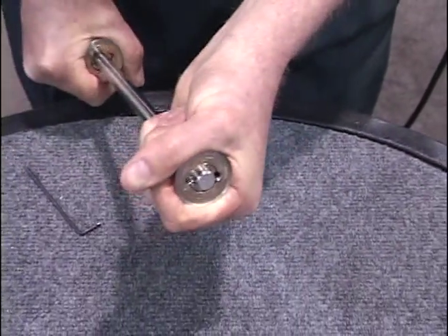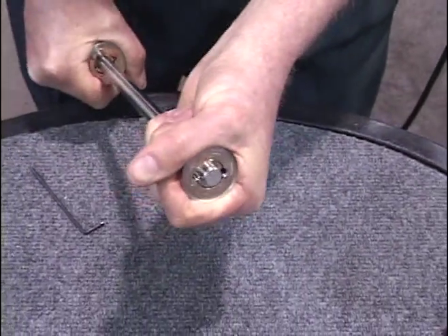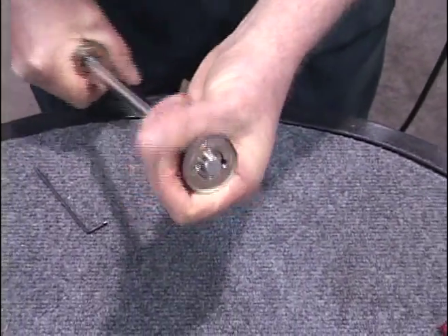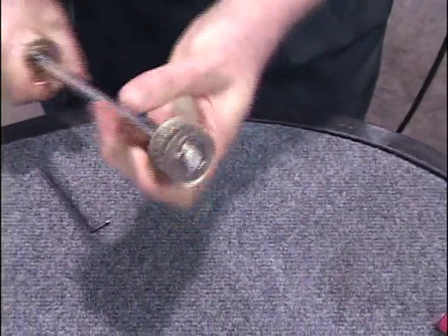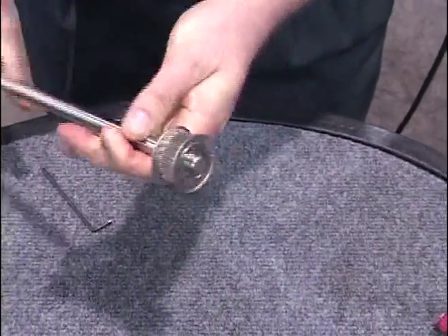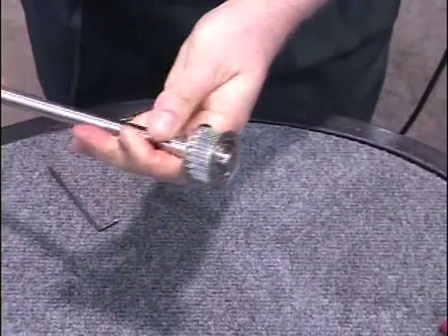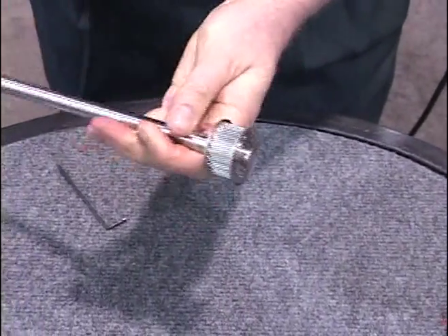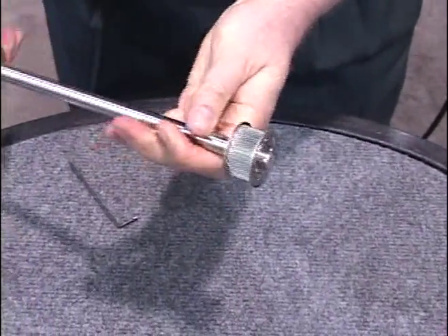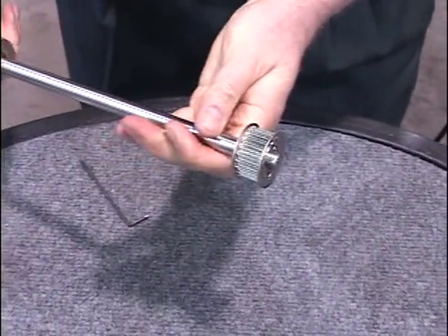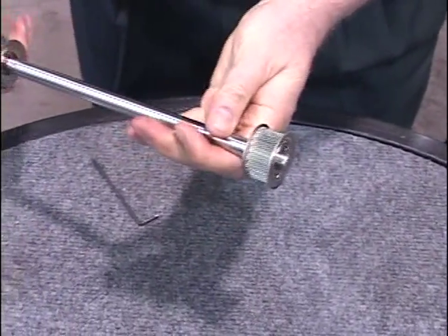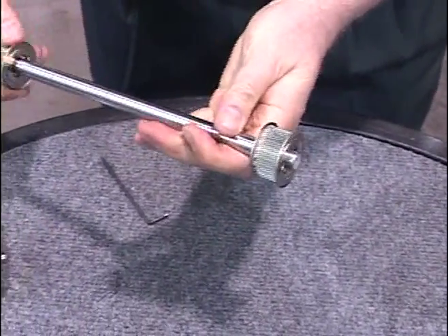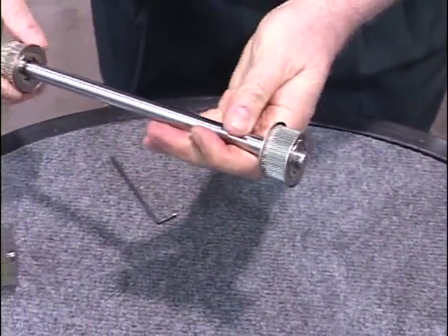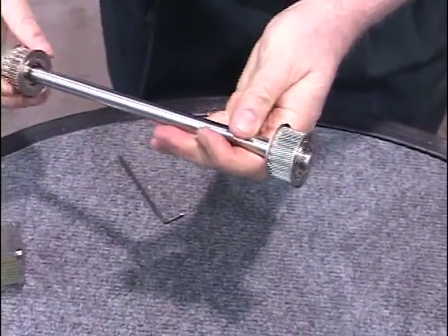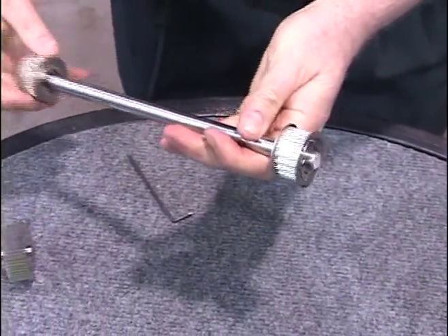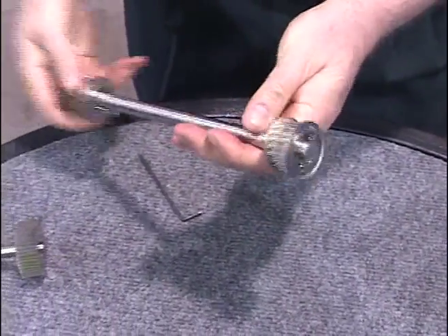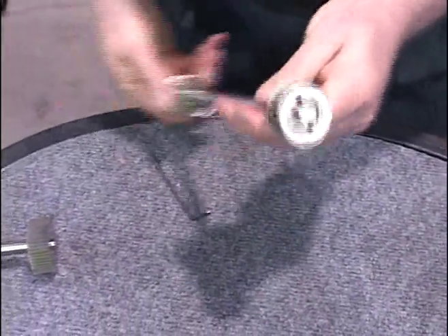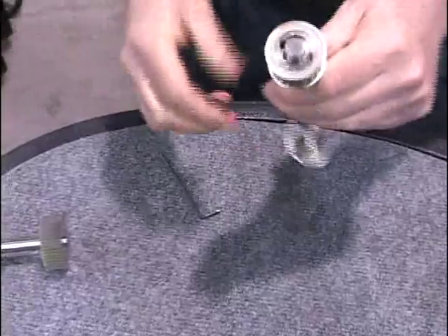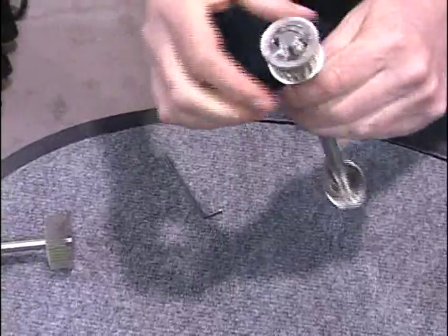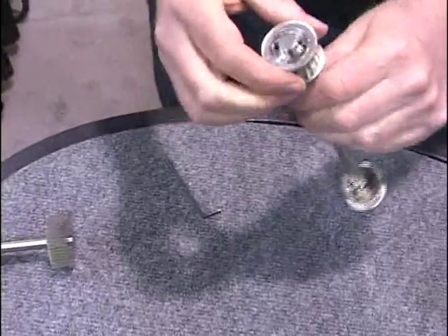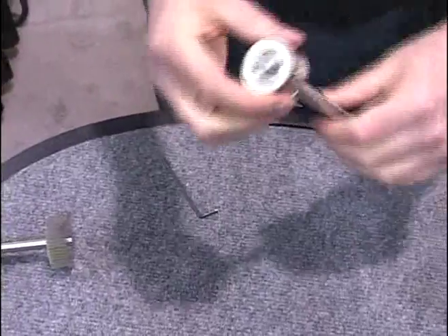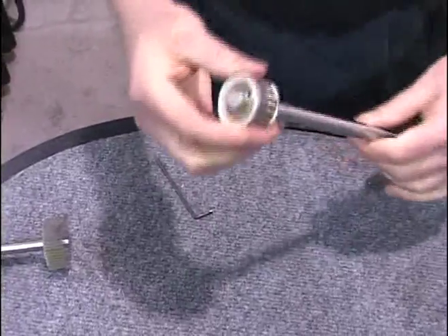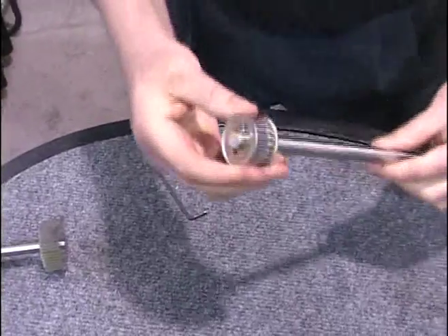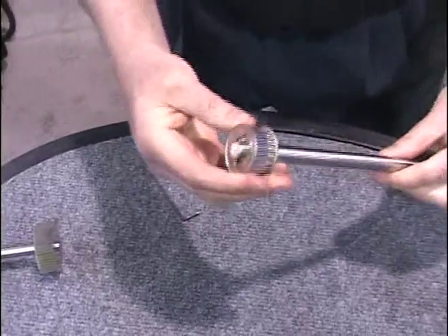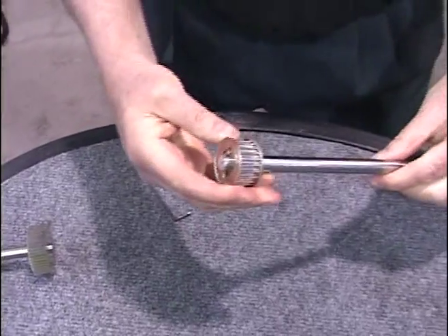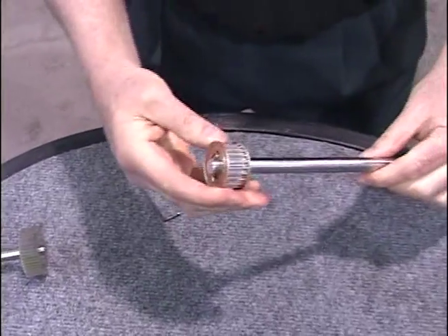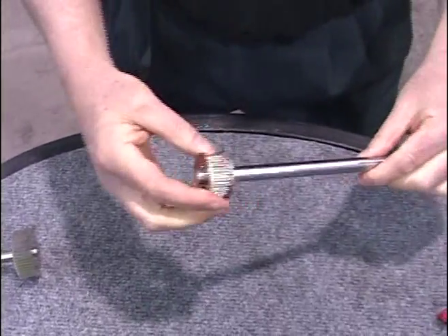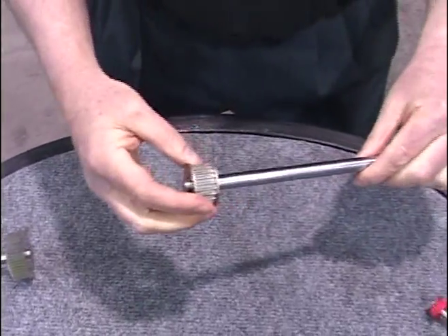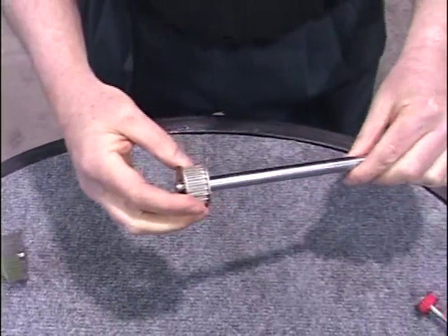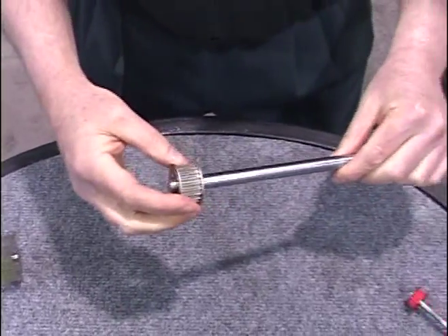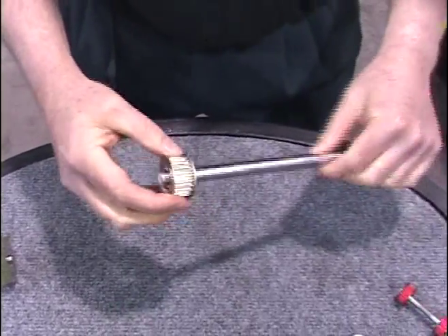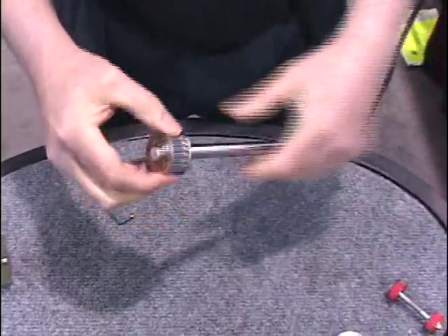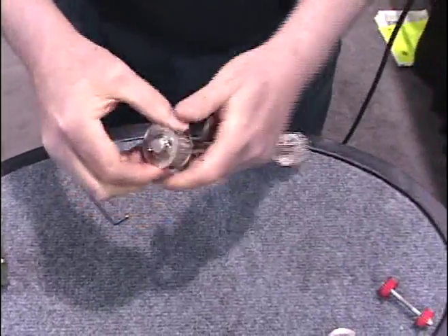There is no runout after assembly, and it can come off without any shaft damage.